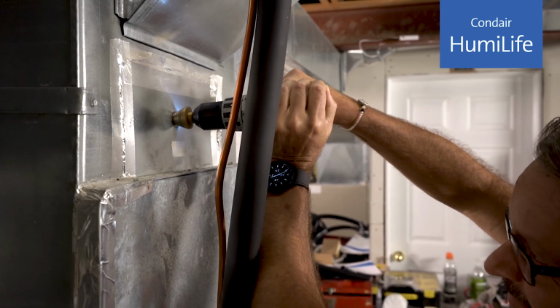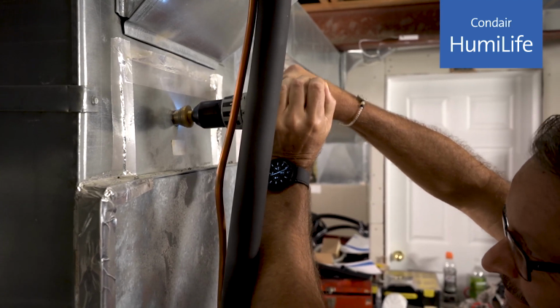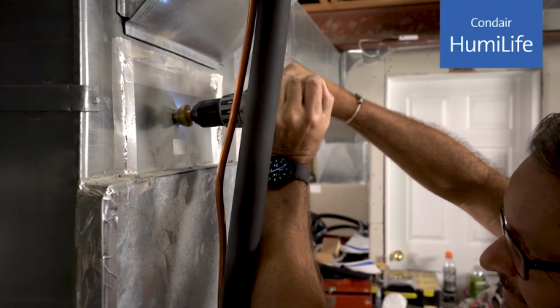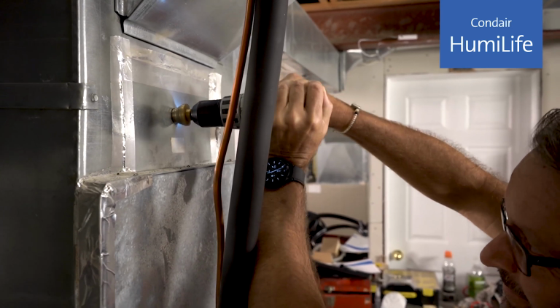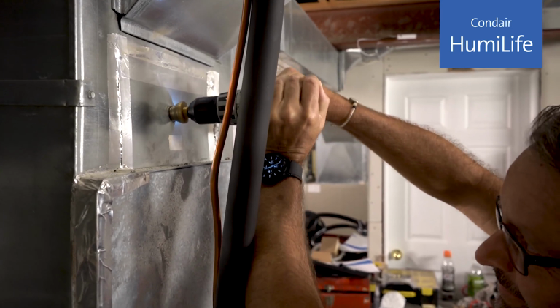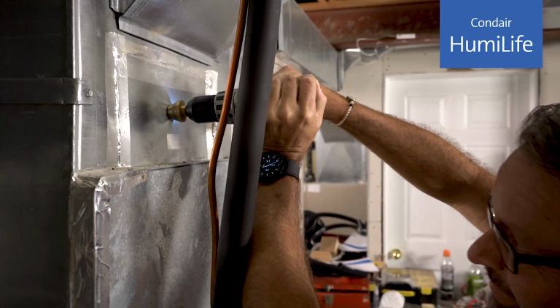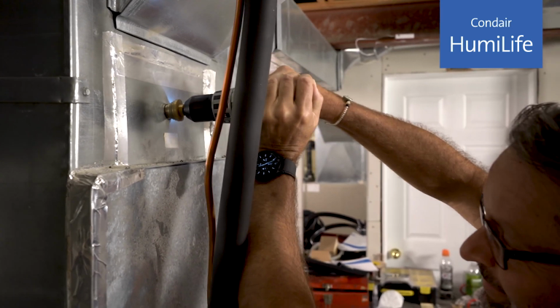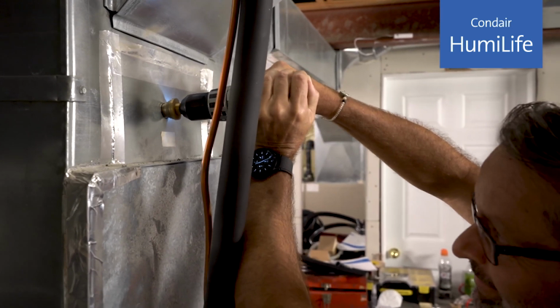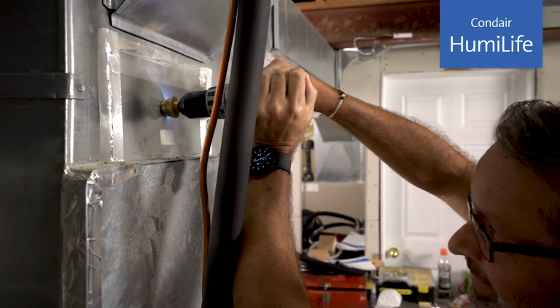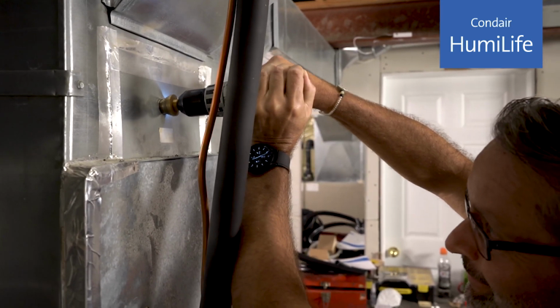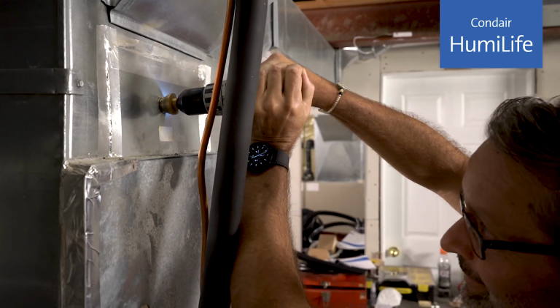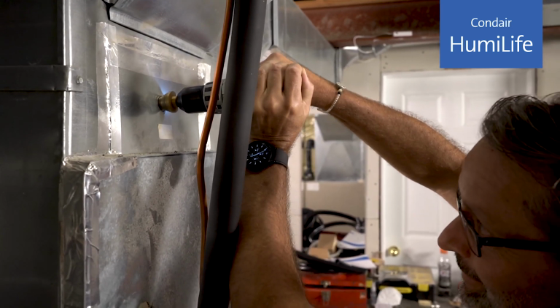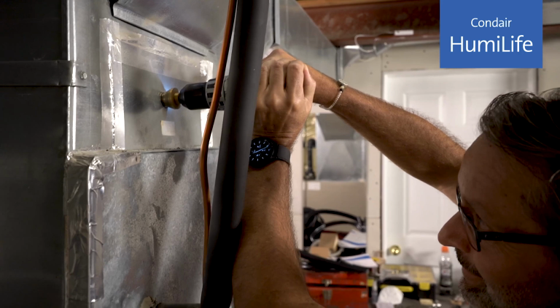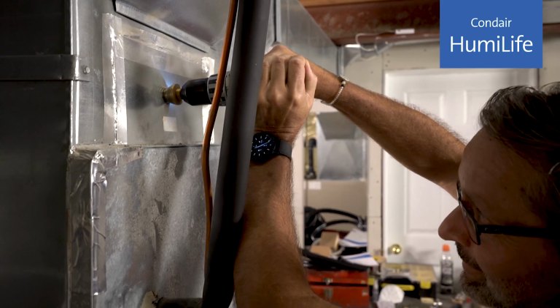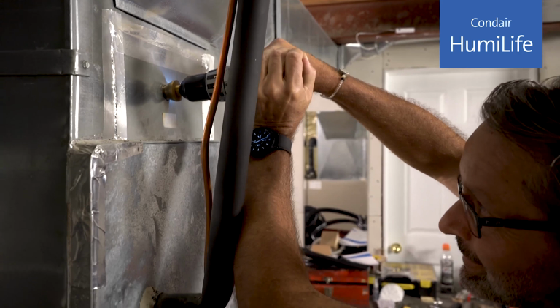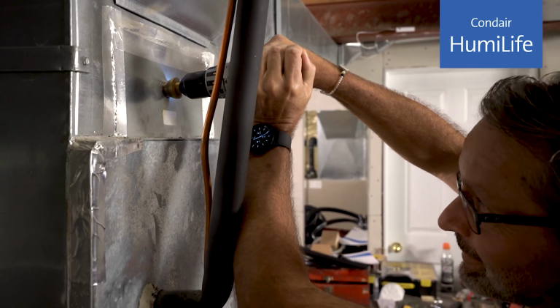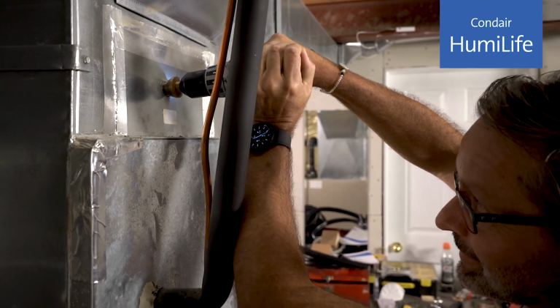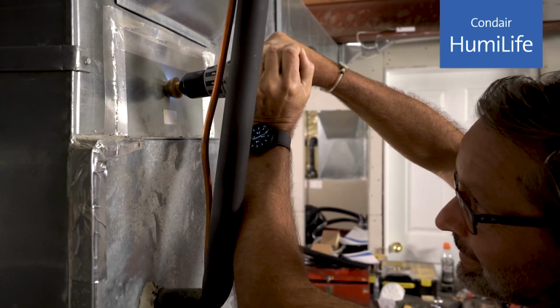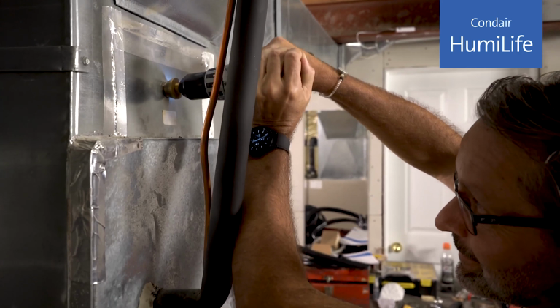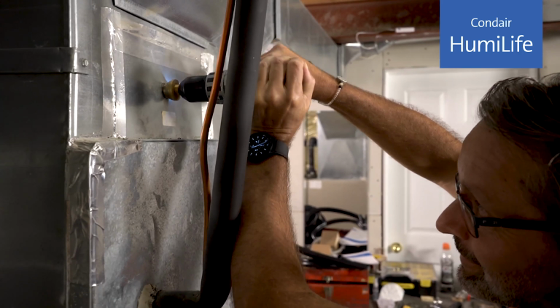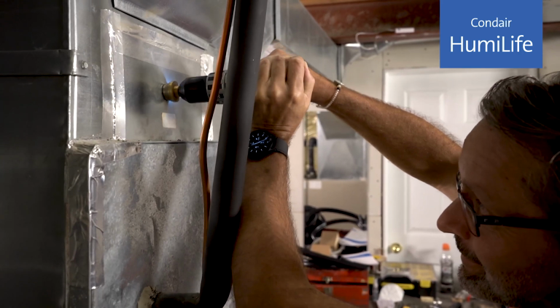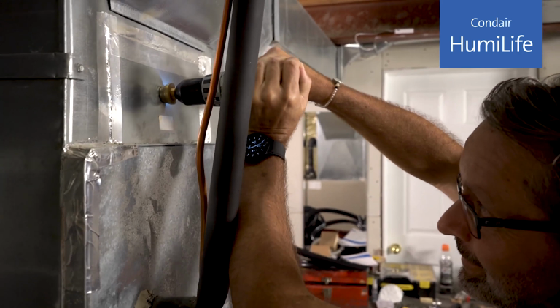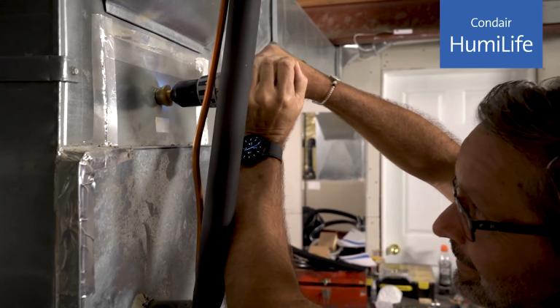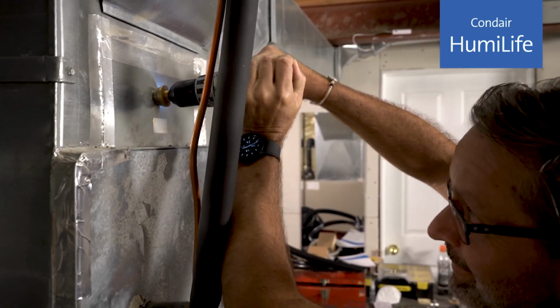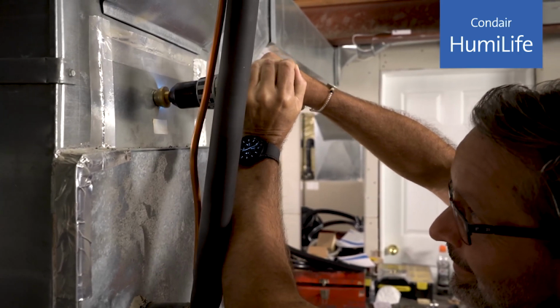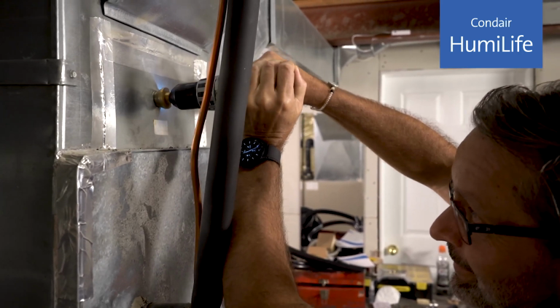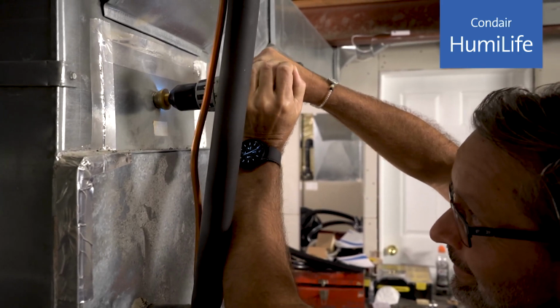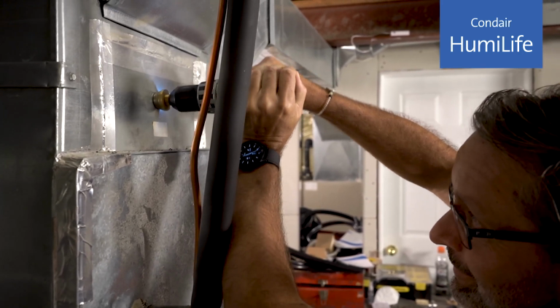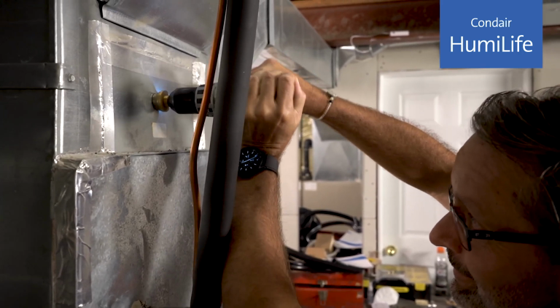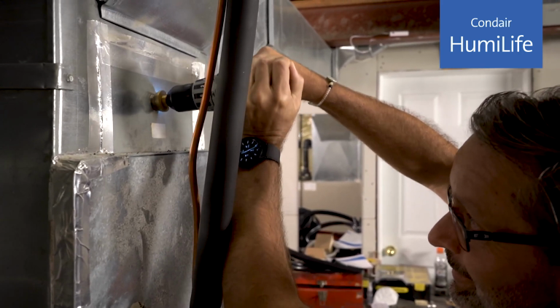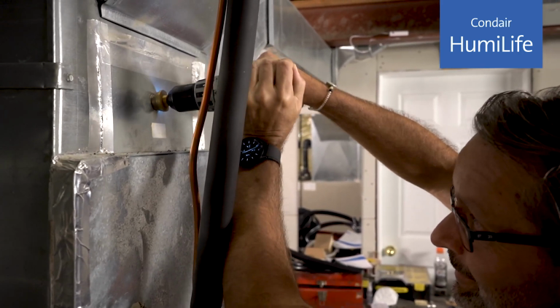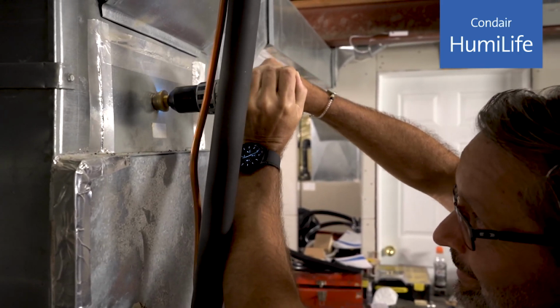Like we say in the manual, the smallest duct height is 8 inches, so make sure your duct is that or more.